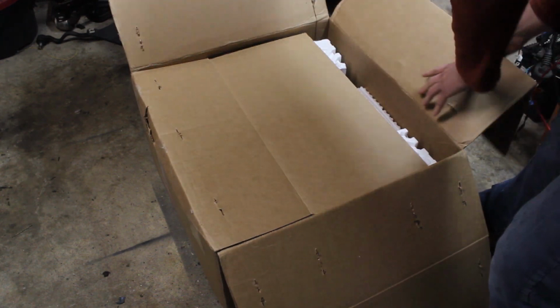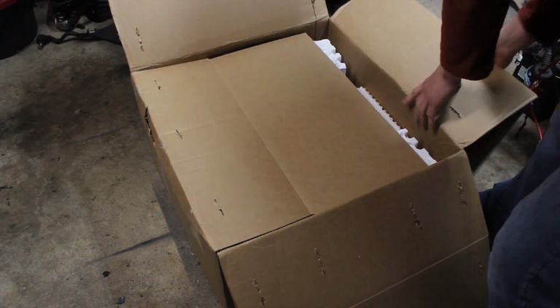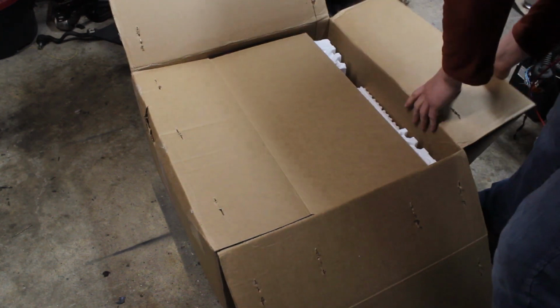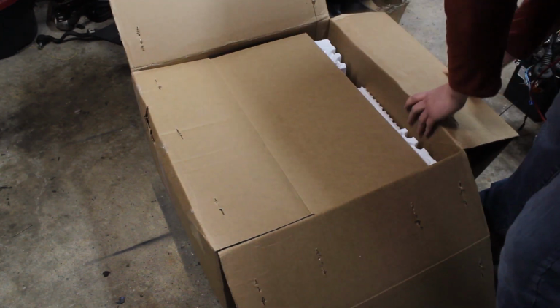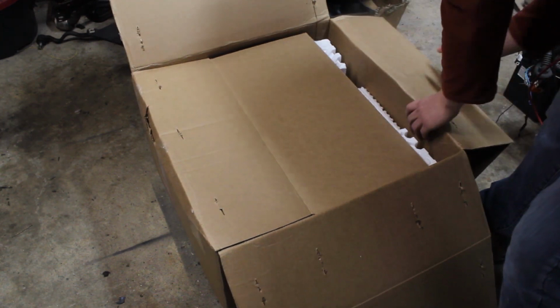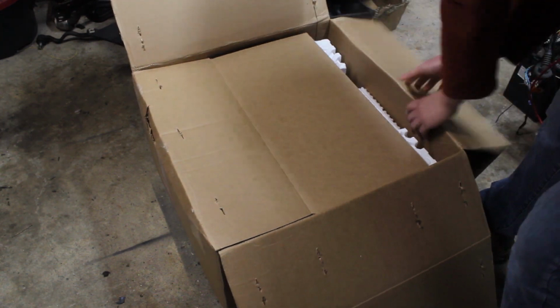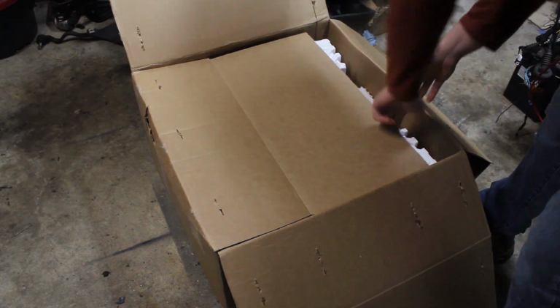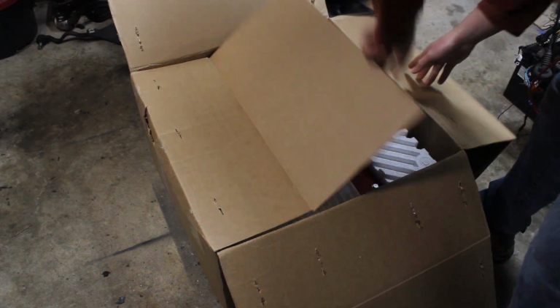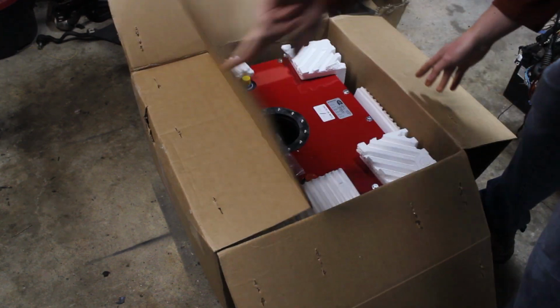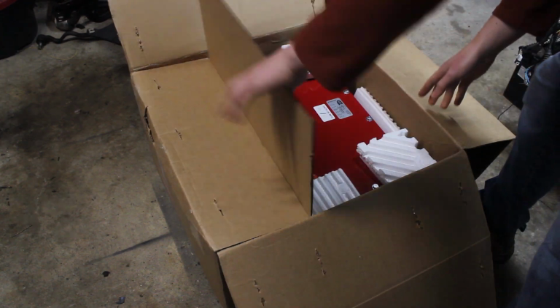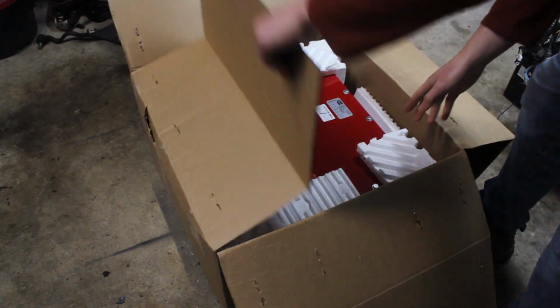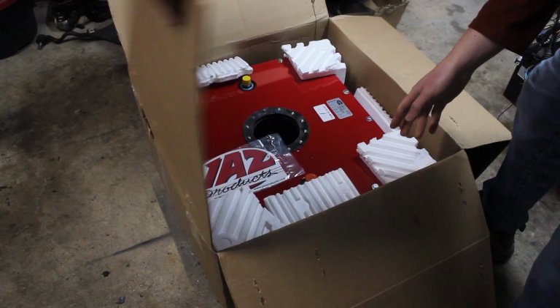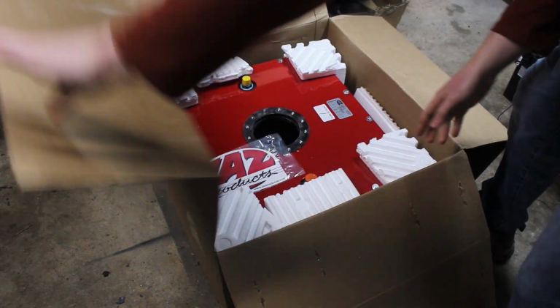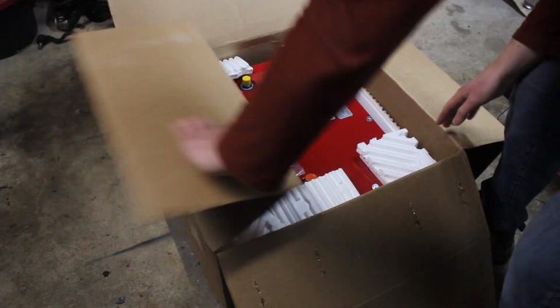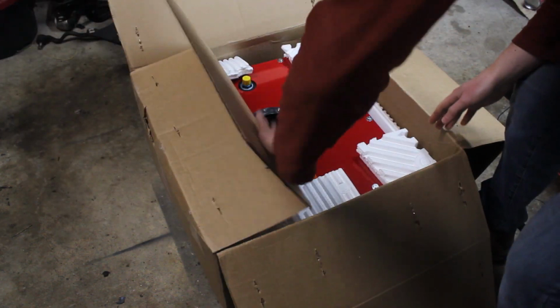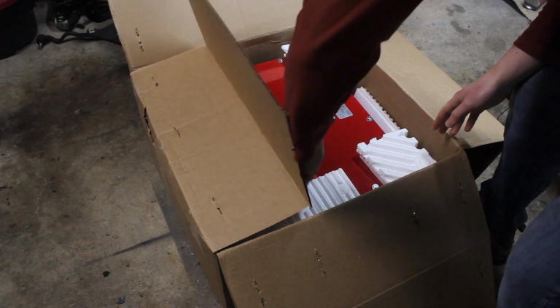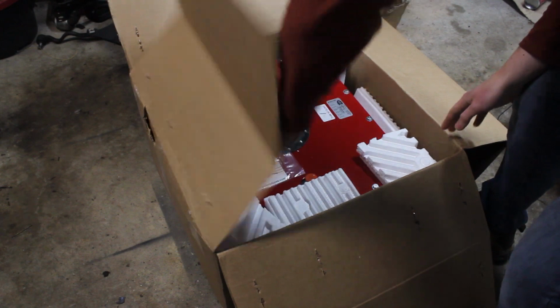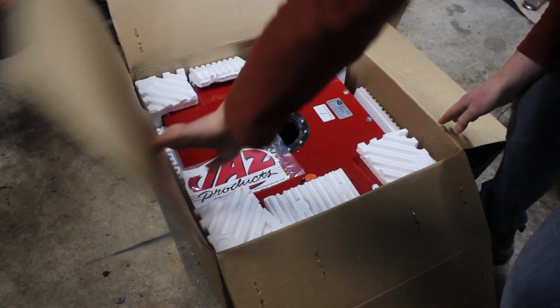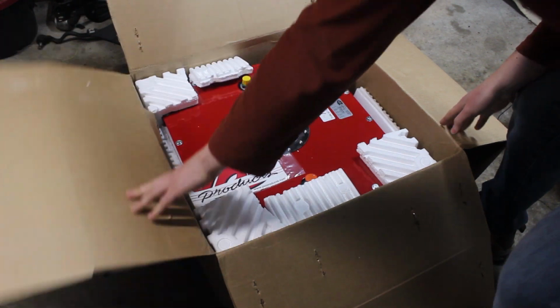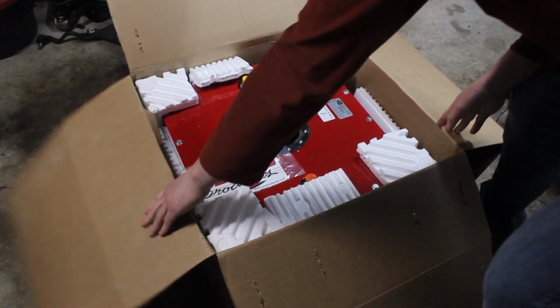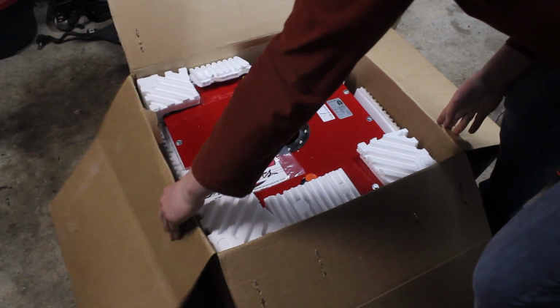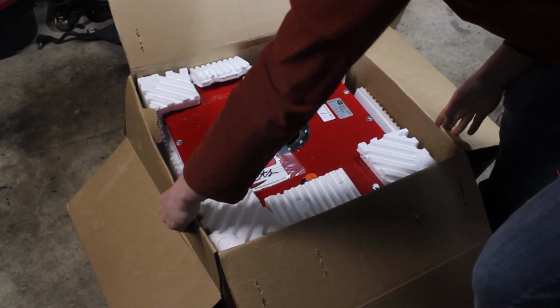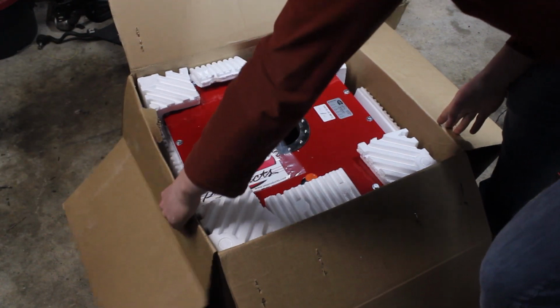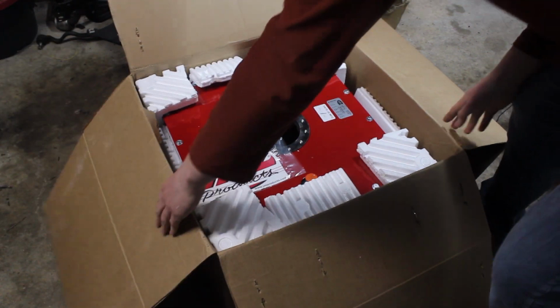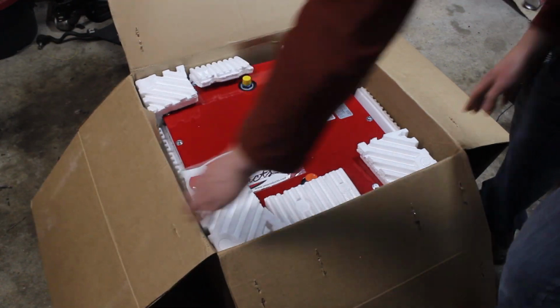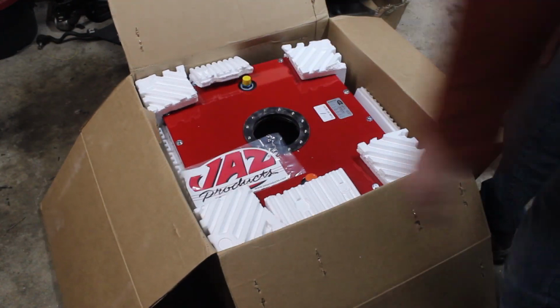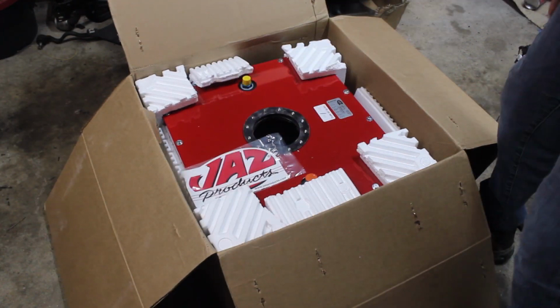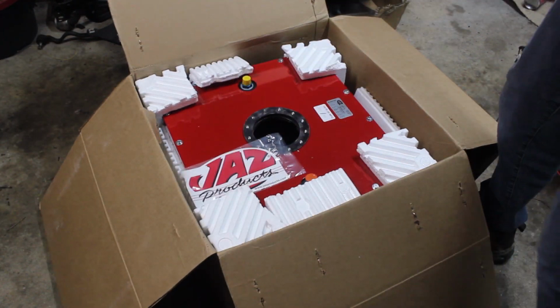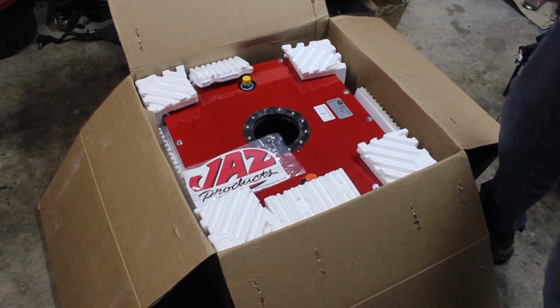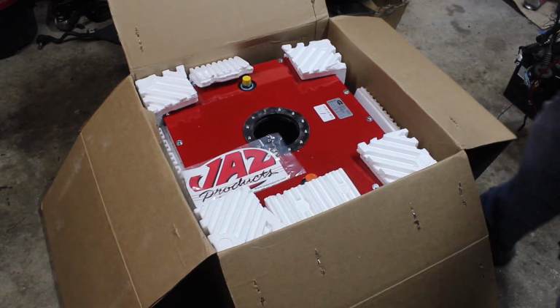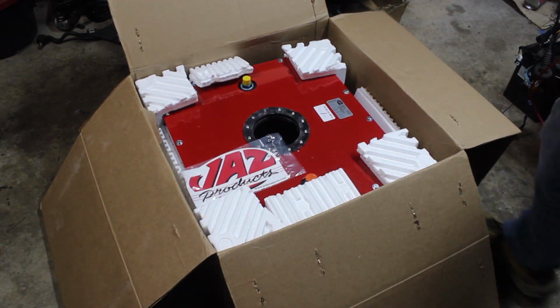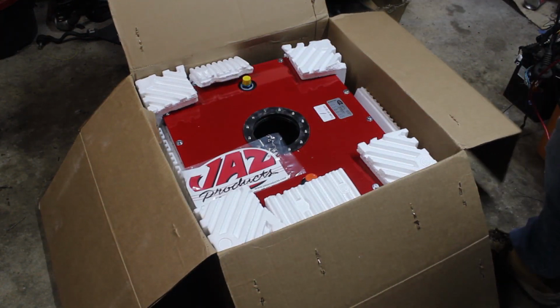So here's the cell. It's an SFI certified 10-gallon cell from Jazz. It's a bit pricey but look how shiny it is.